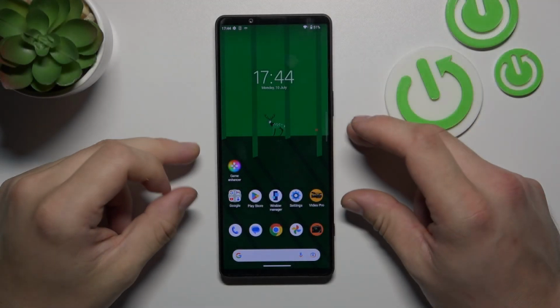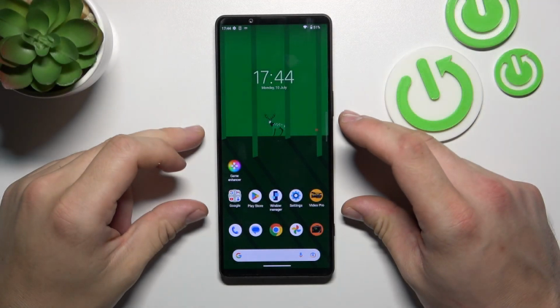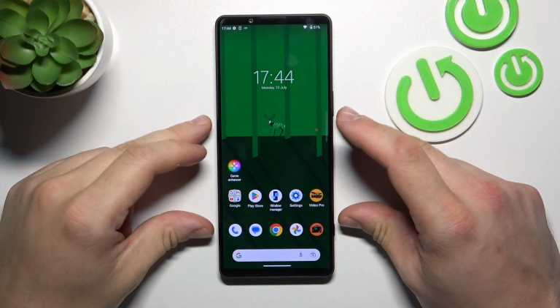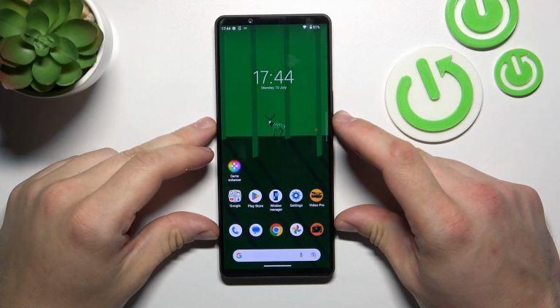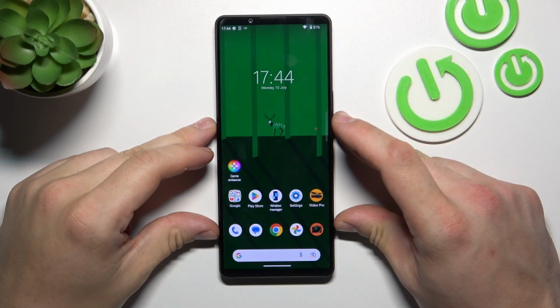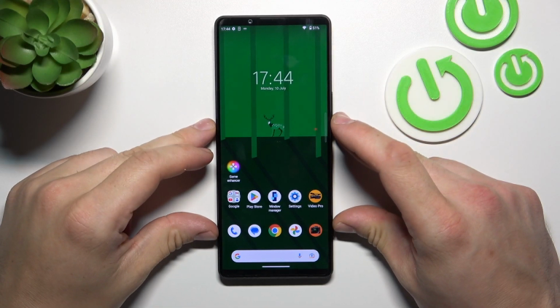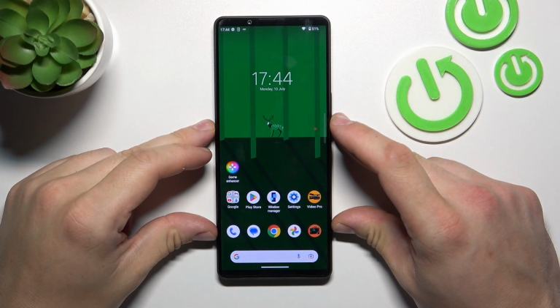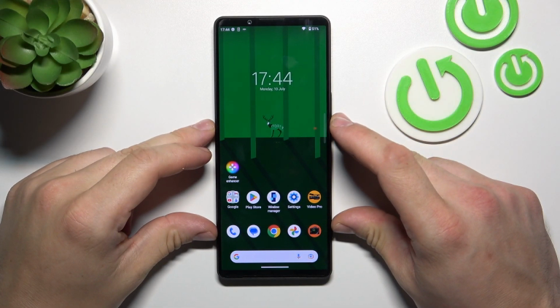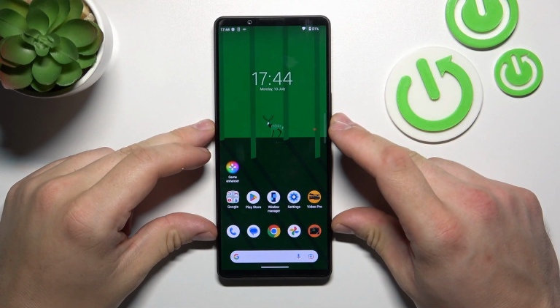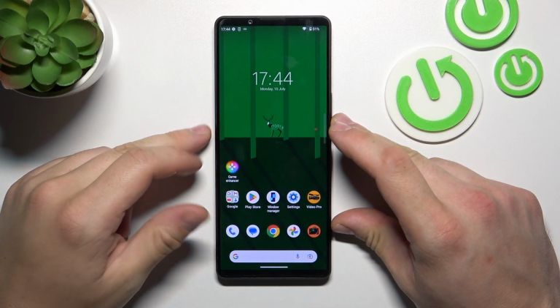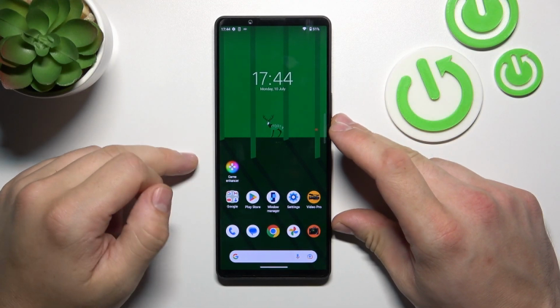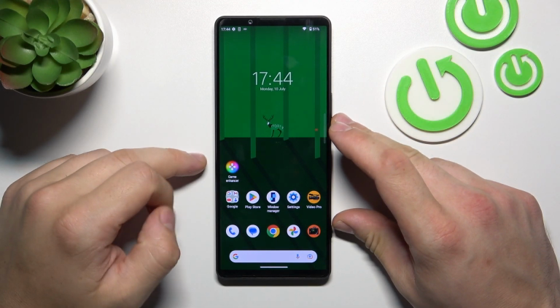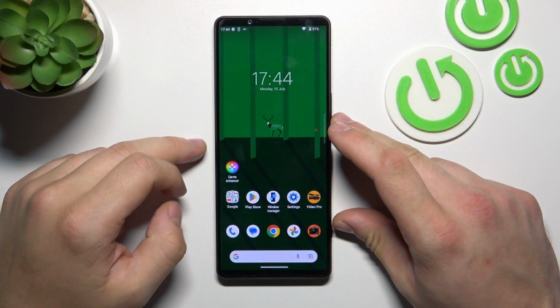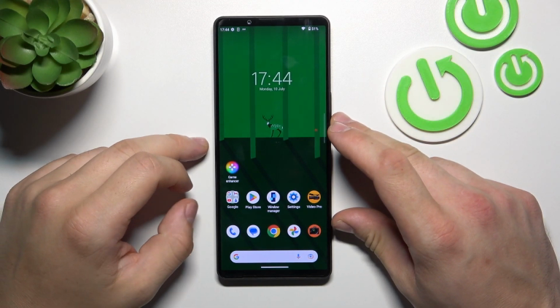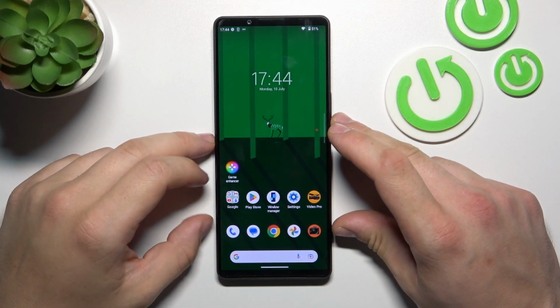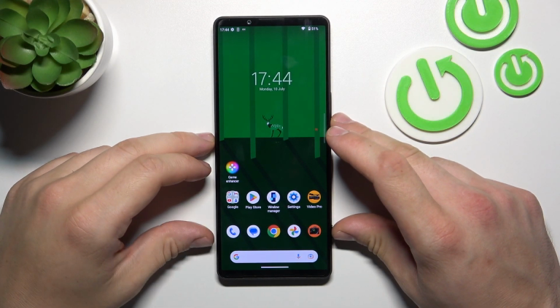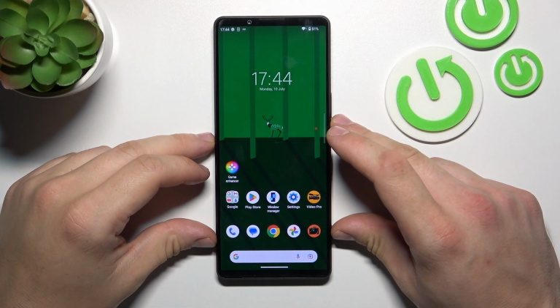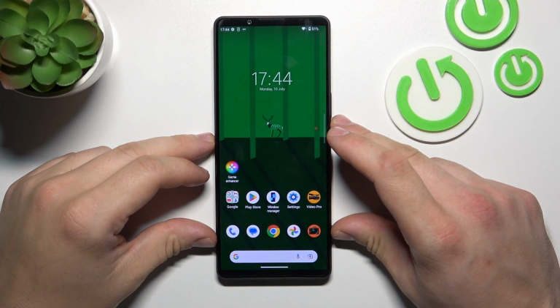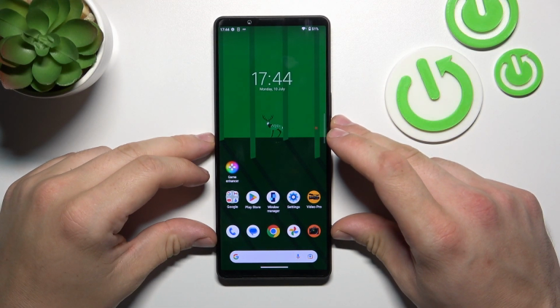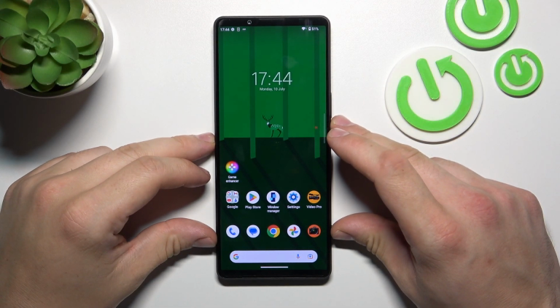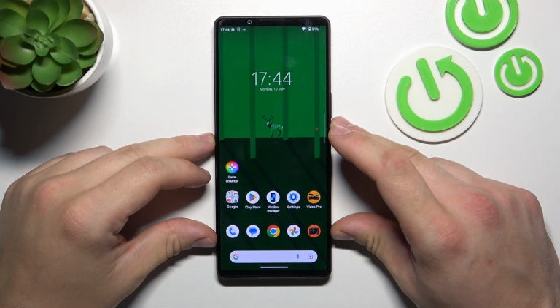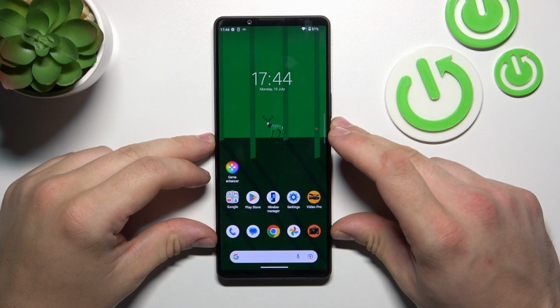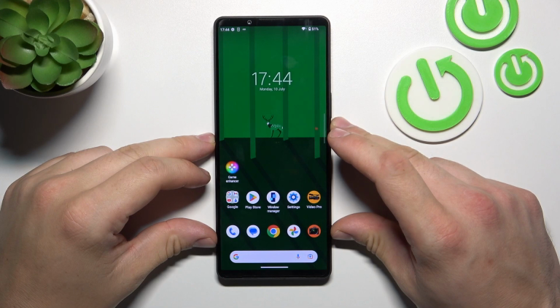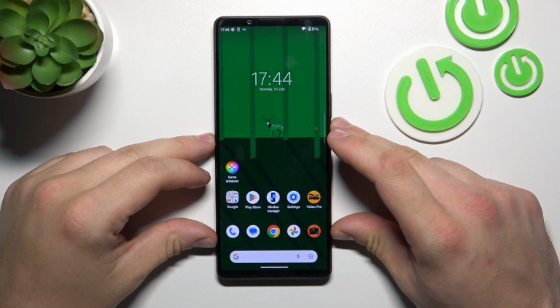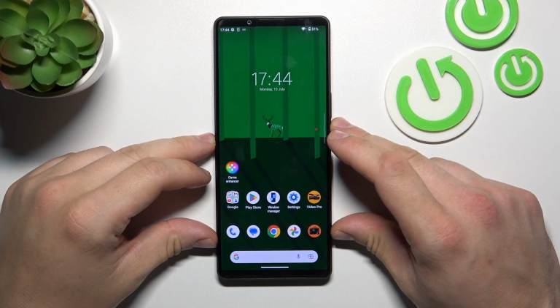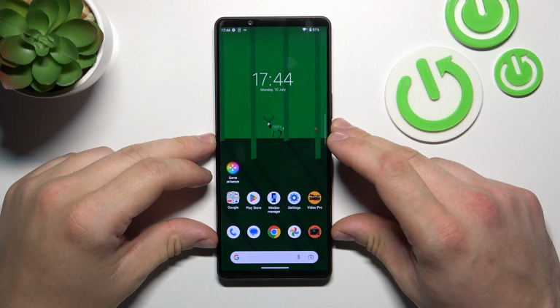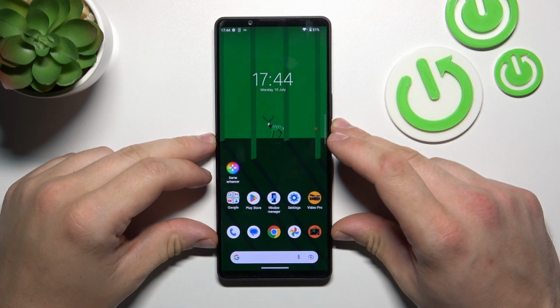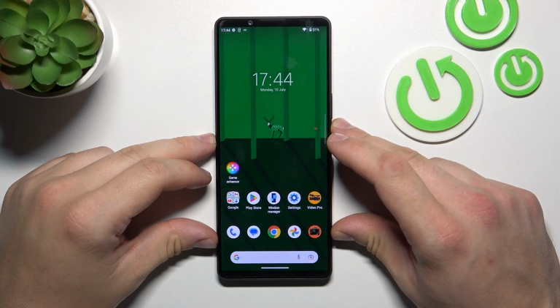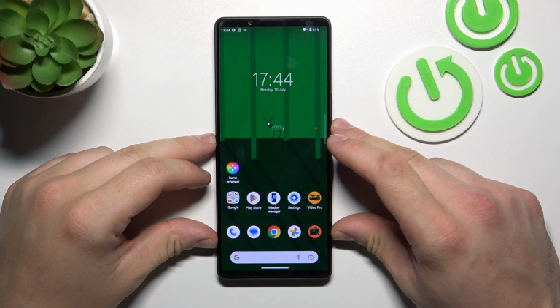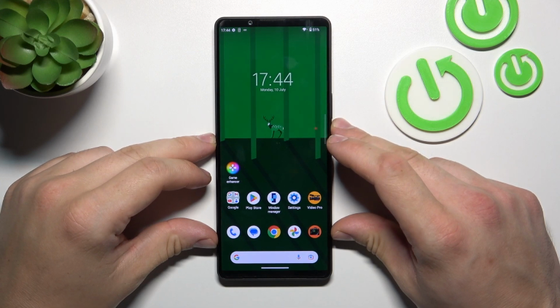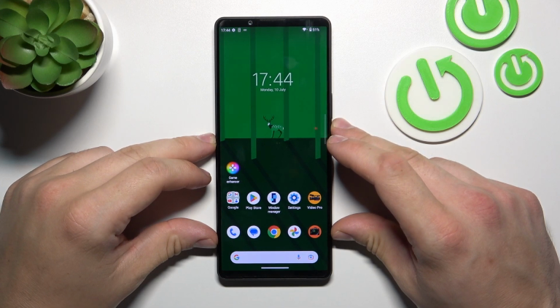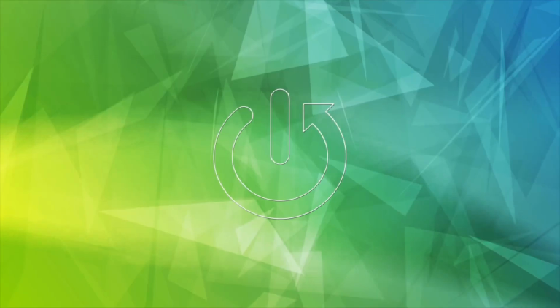Hello. In front of me, I've got Sony Xperia 1 Mark V. In this video, I'll show you all unlock methods.